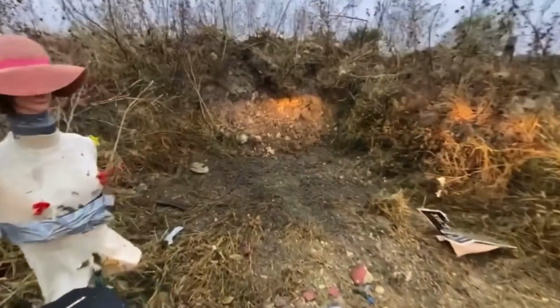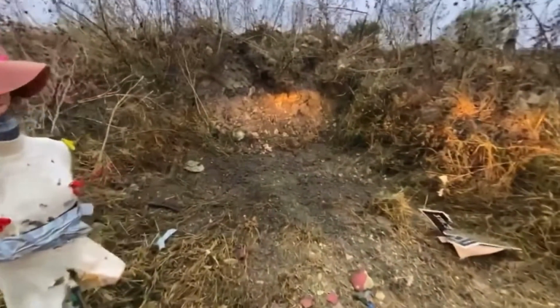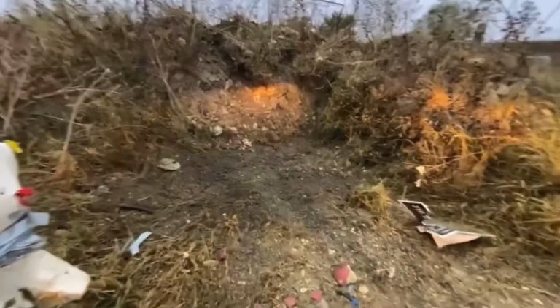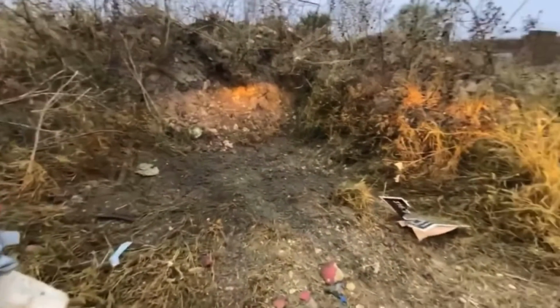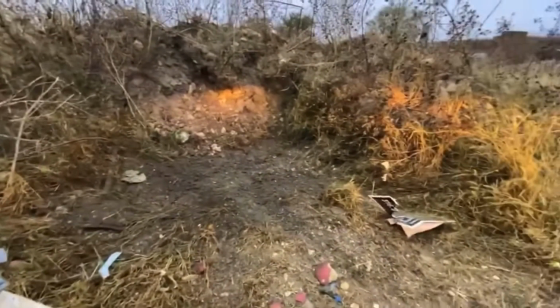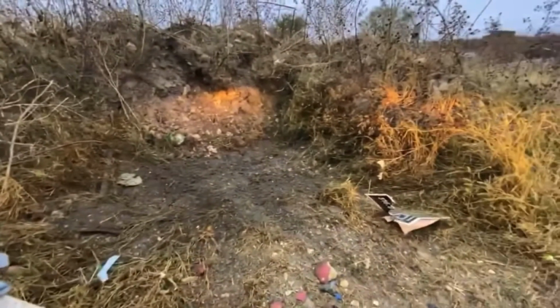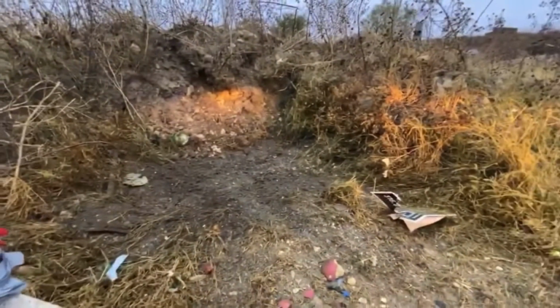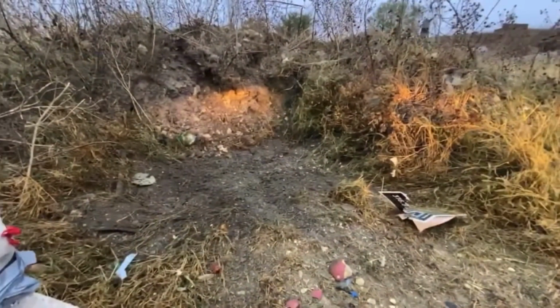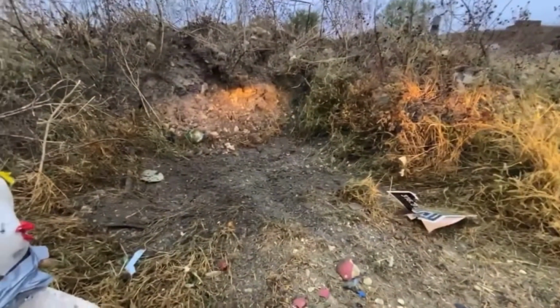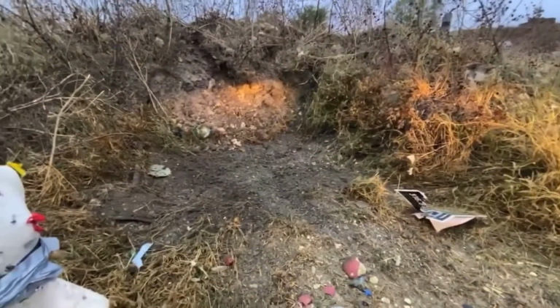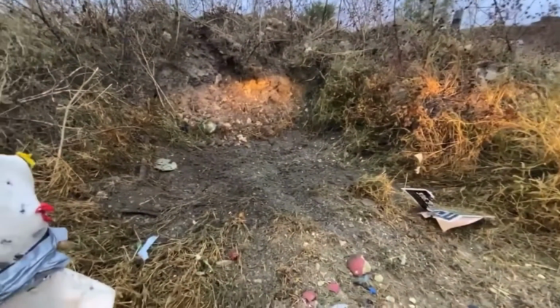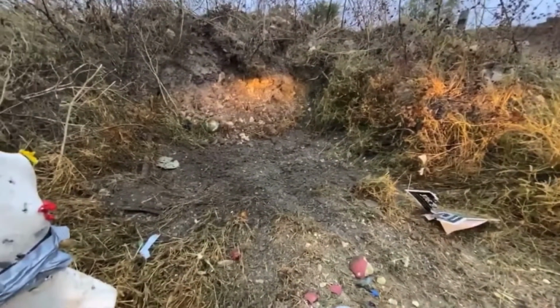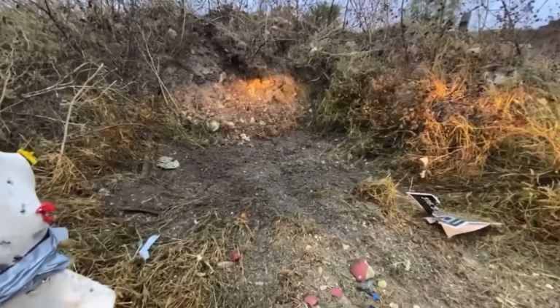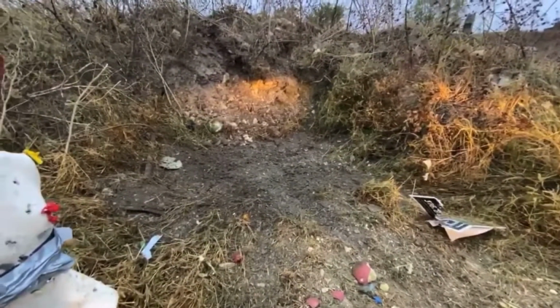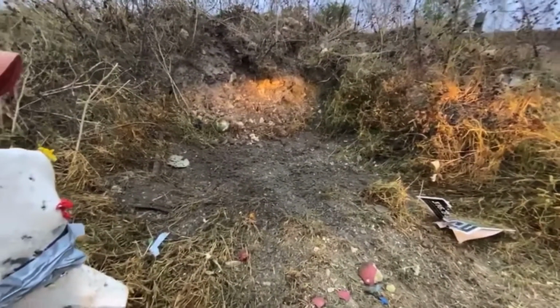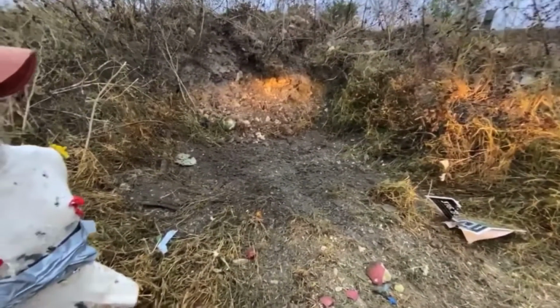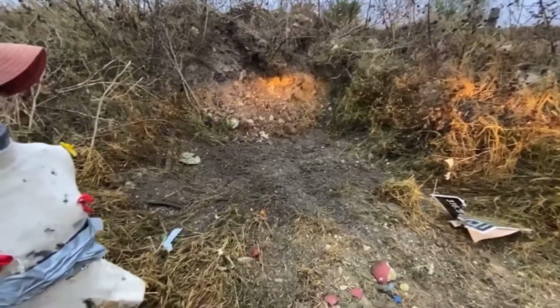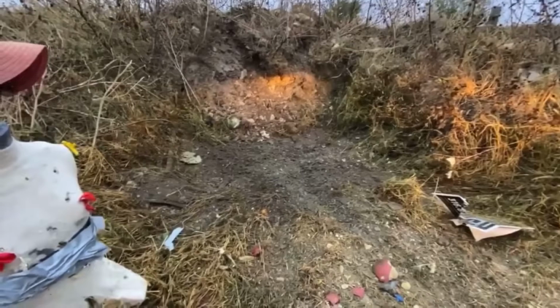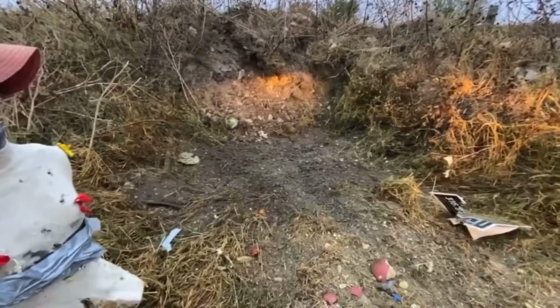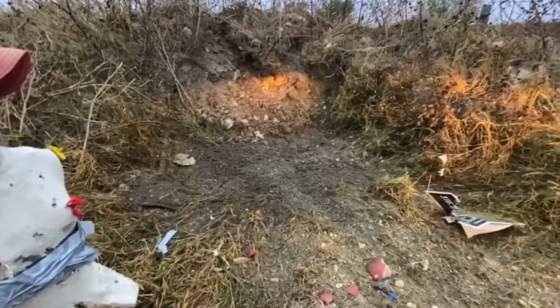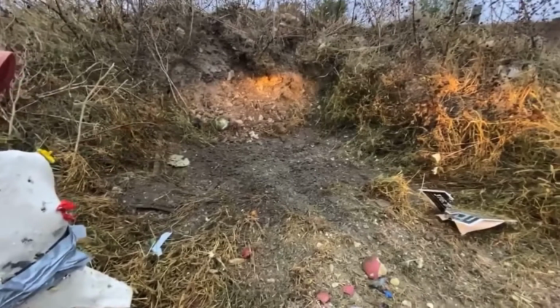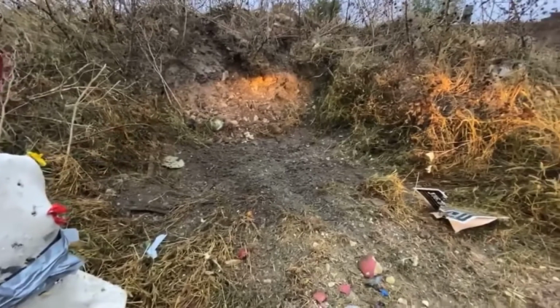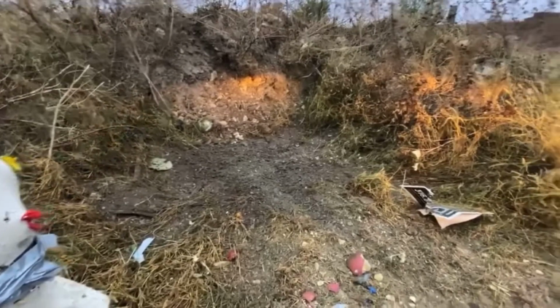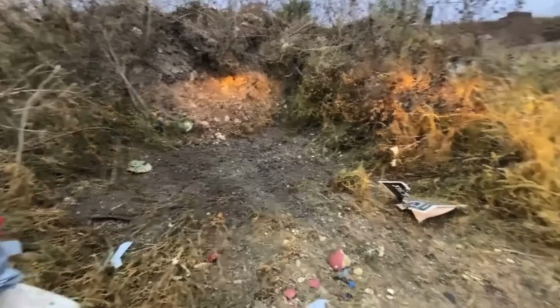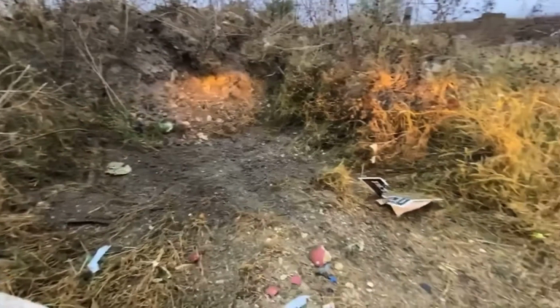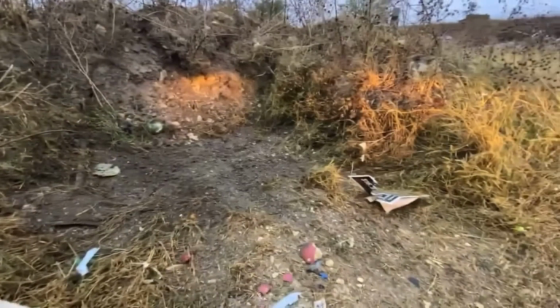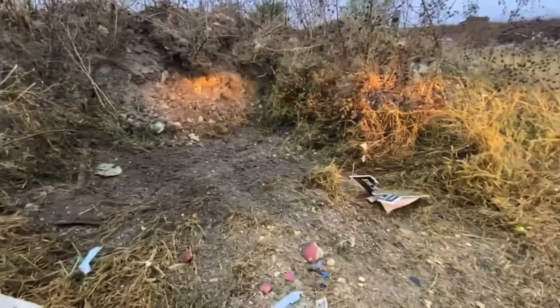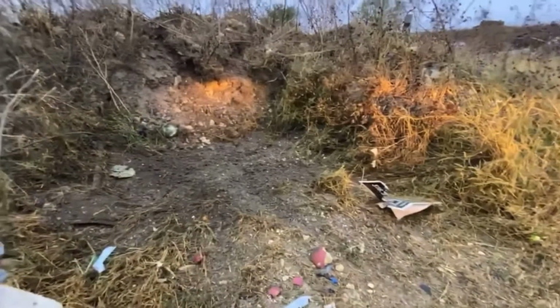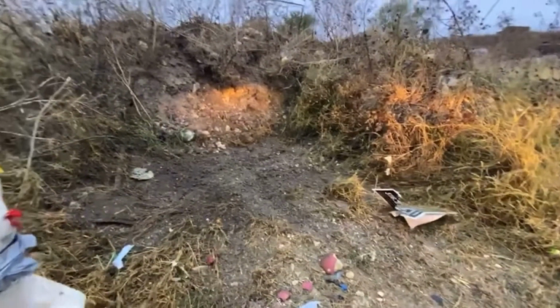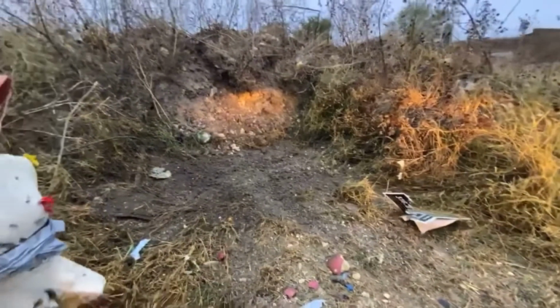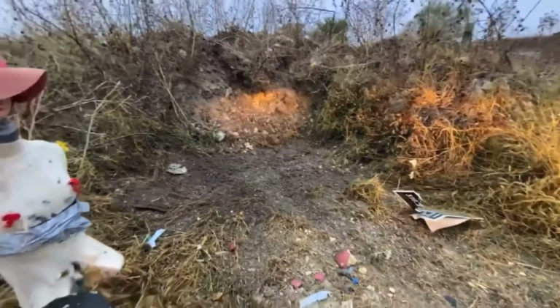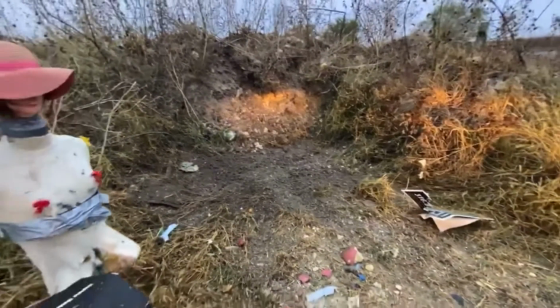I don't know. I mean, we wanted to keep that bucket. Yeah, the bucket is gone. It's gone.